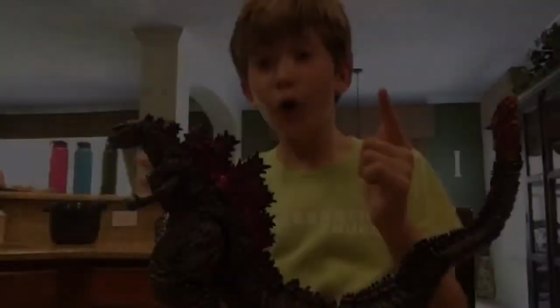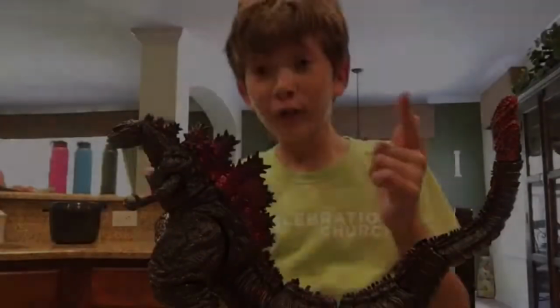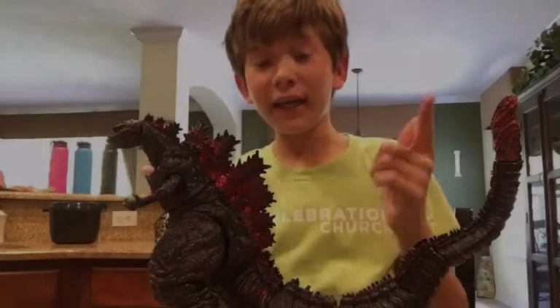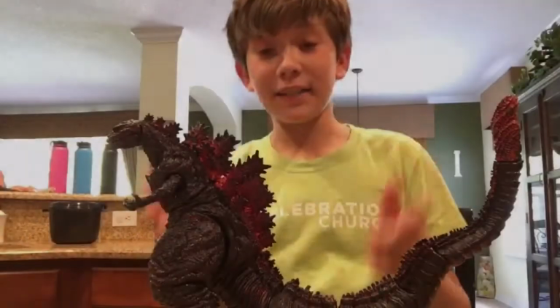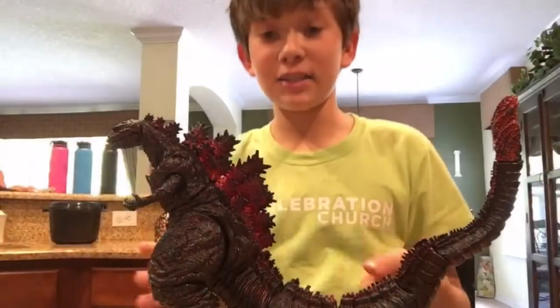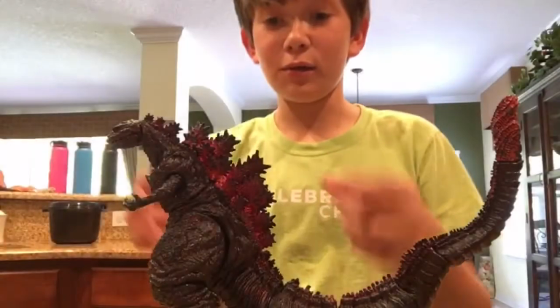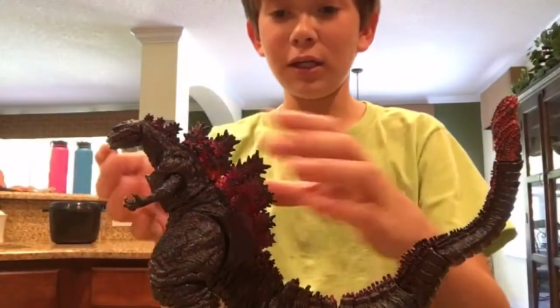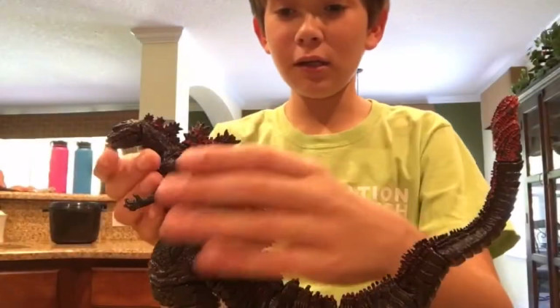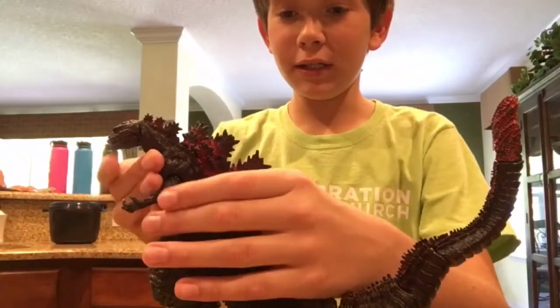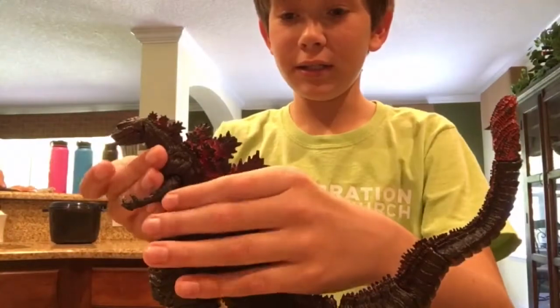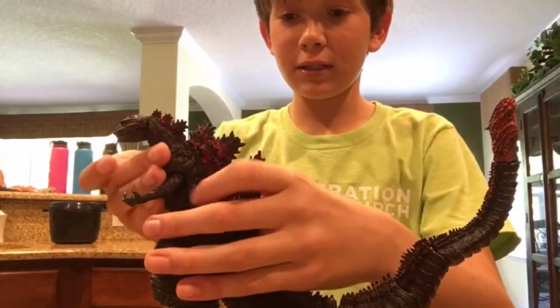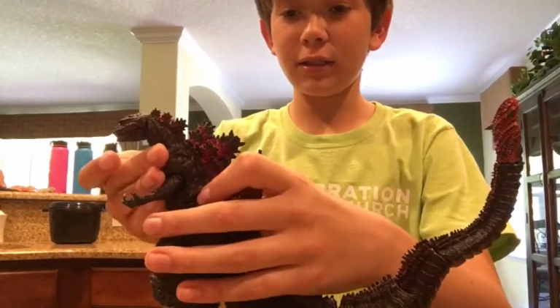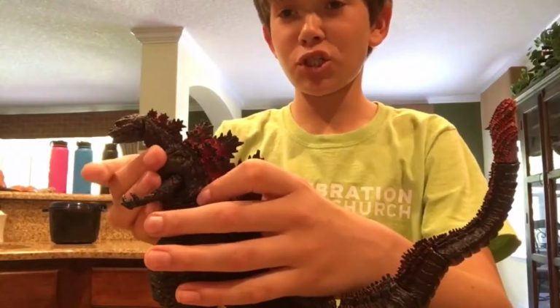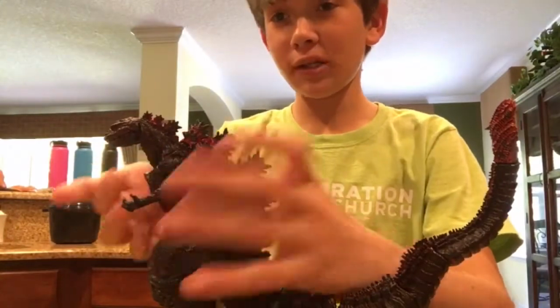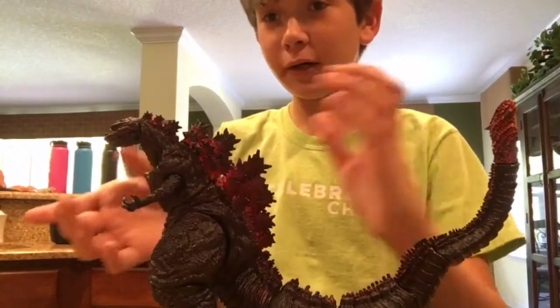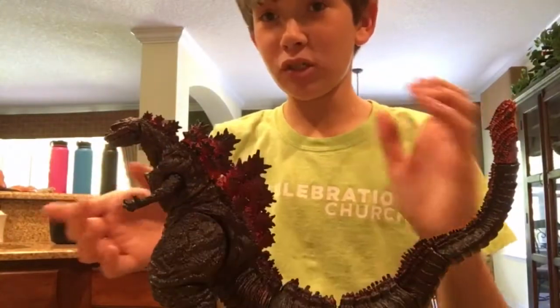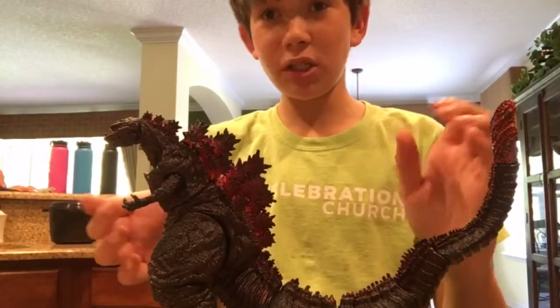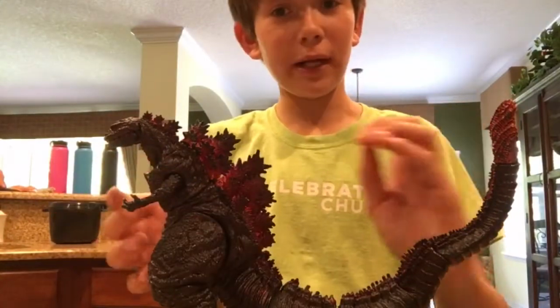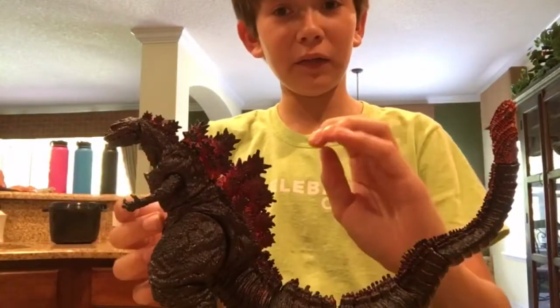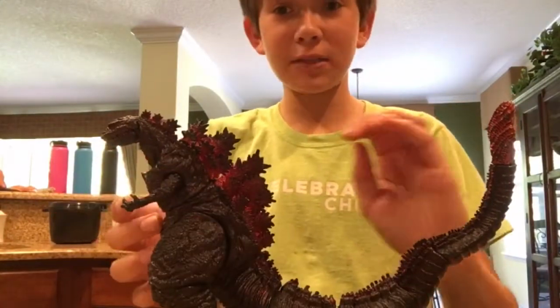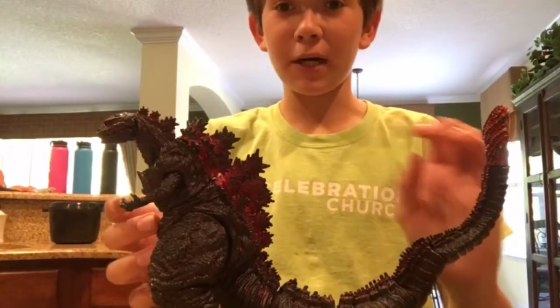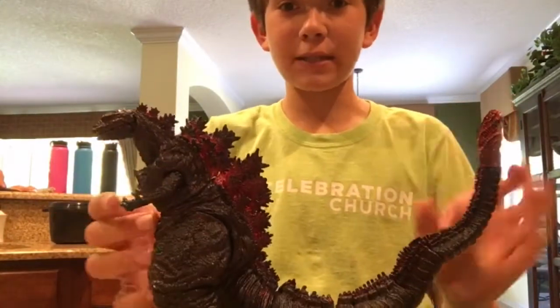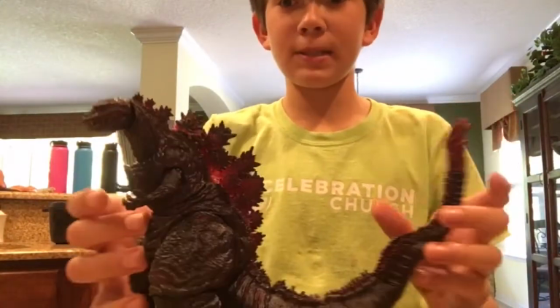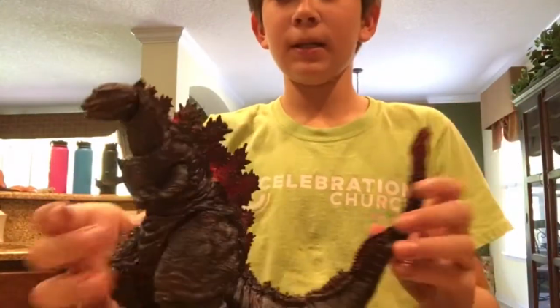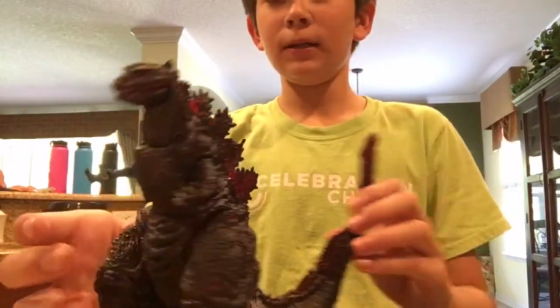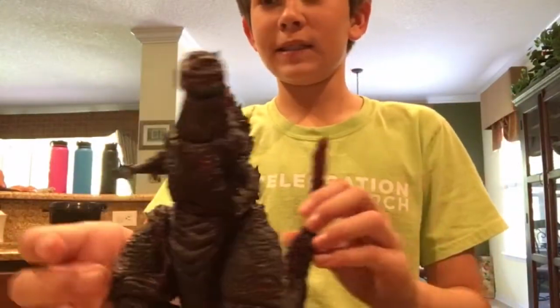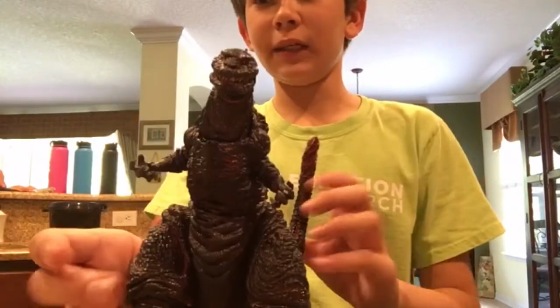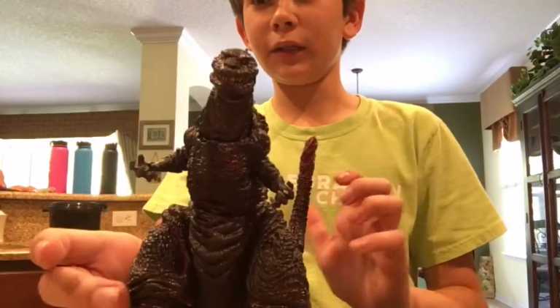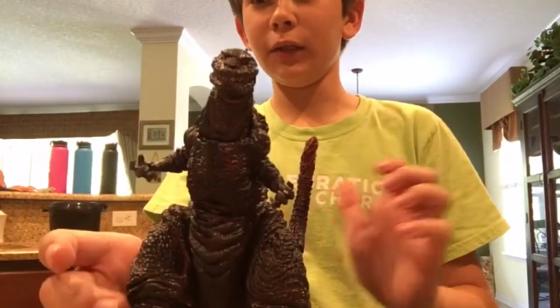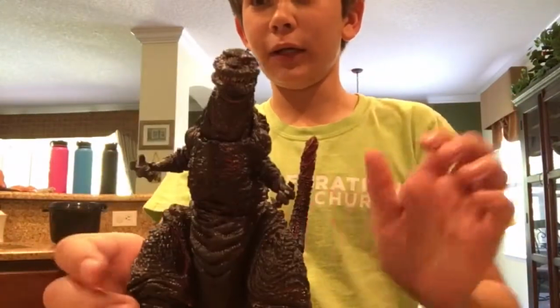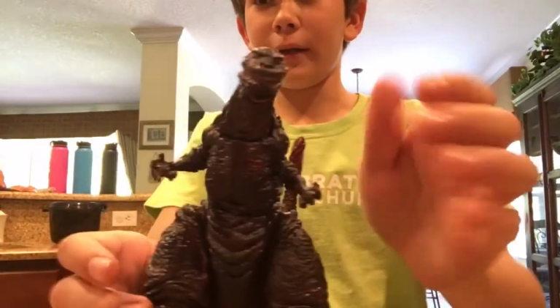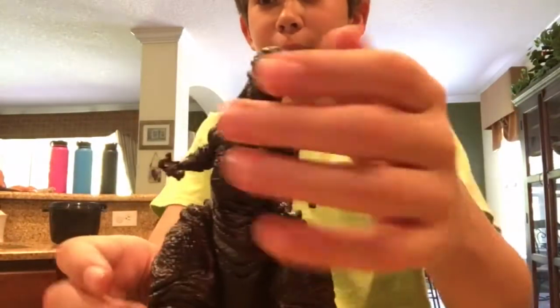Here is Shin Gojira out of his box. Let's take a good look at him.